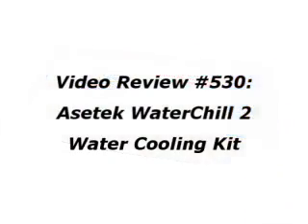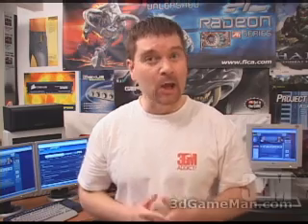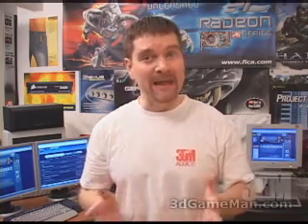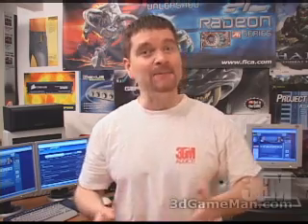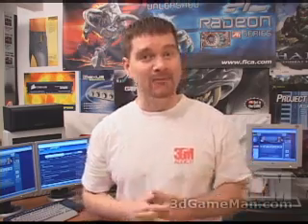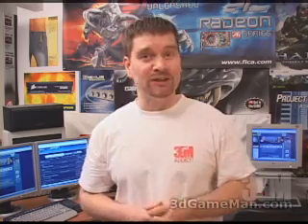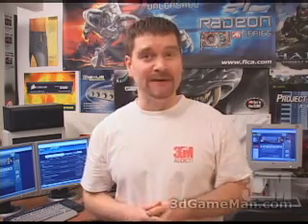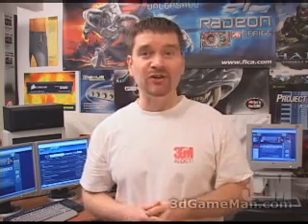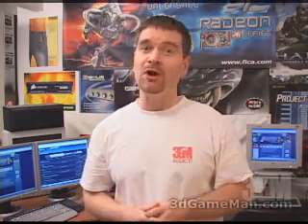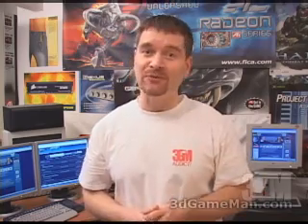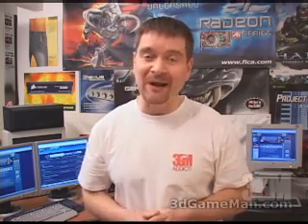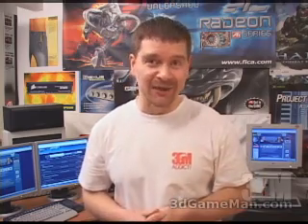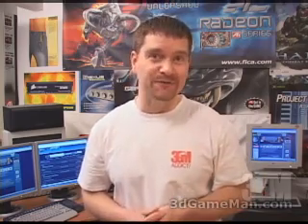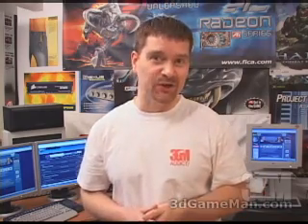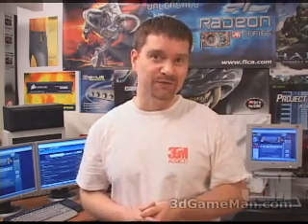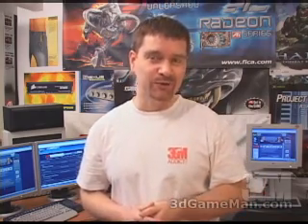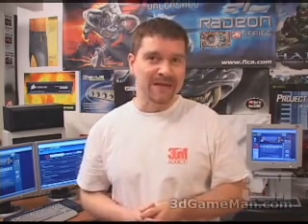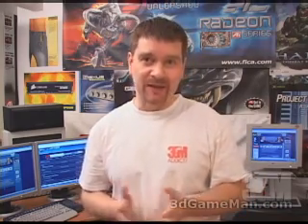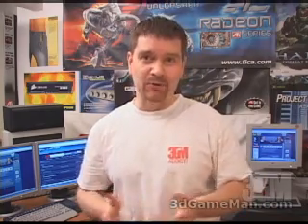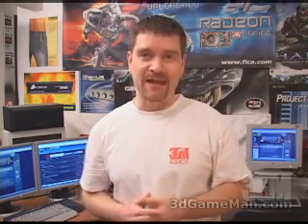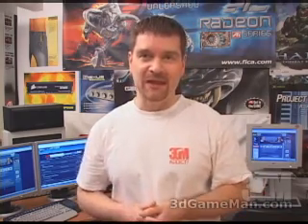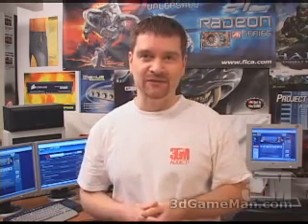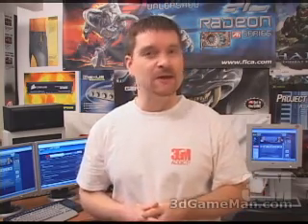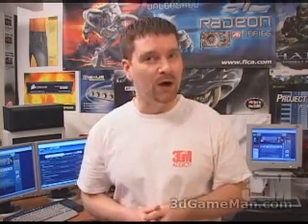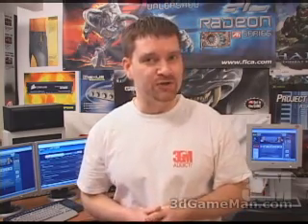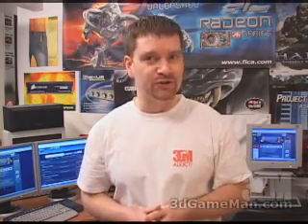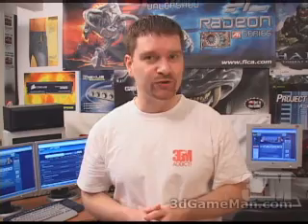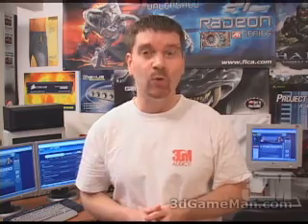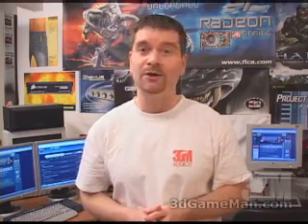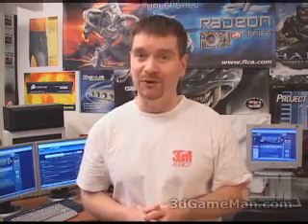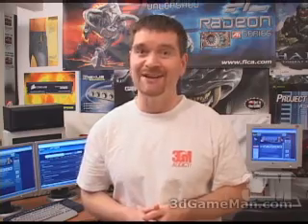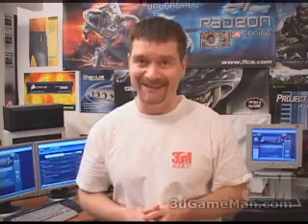Hello again, my name is Rodney Reynolds and welcome to another video review. Today I'm looking at the Aztec Water Chill 2 water cooling kit.